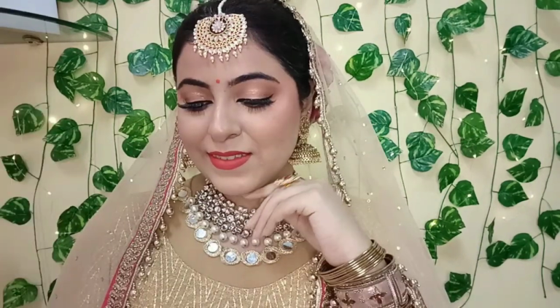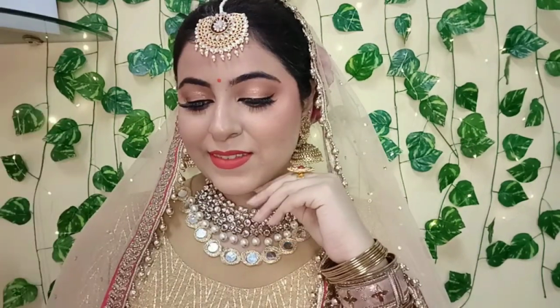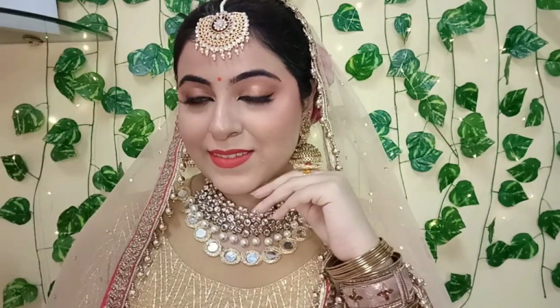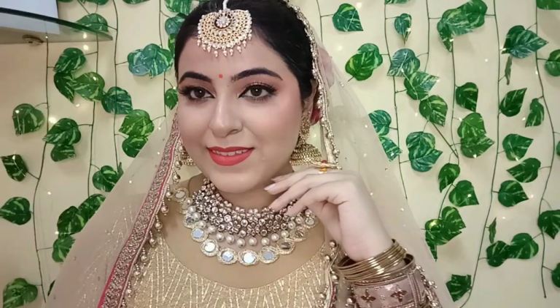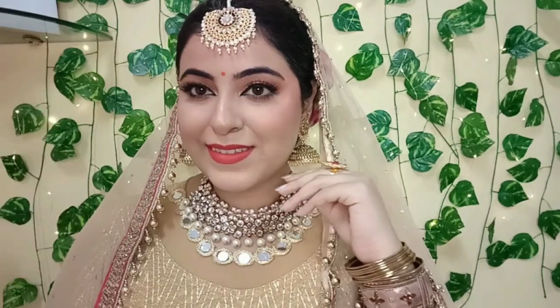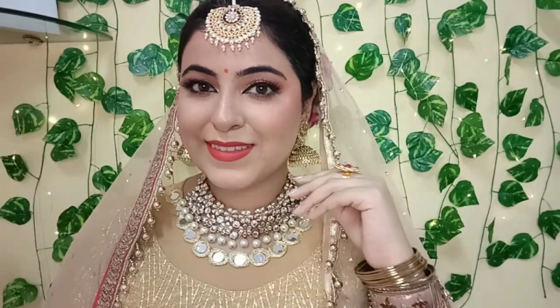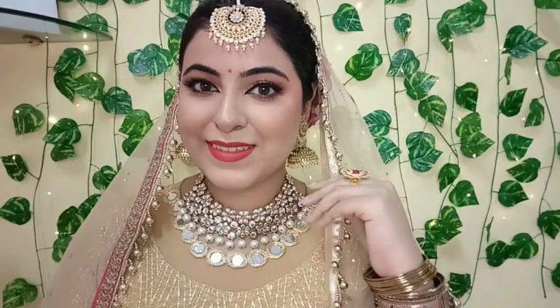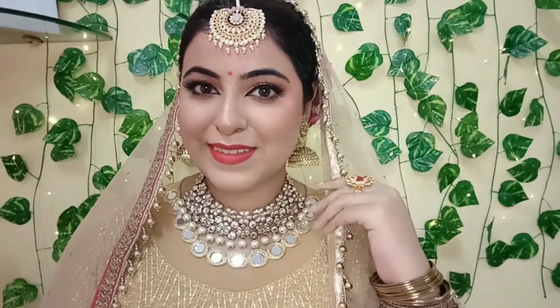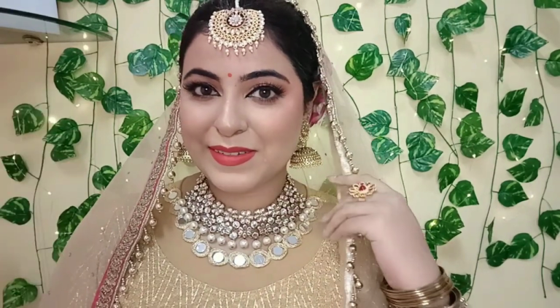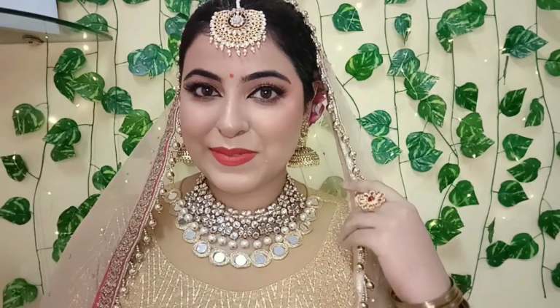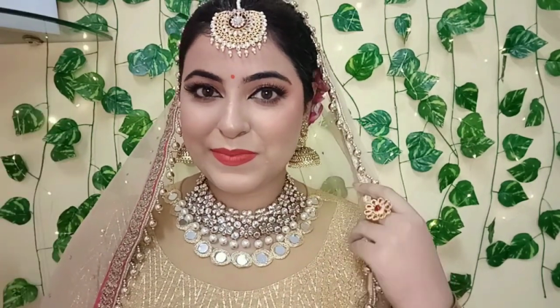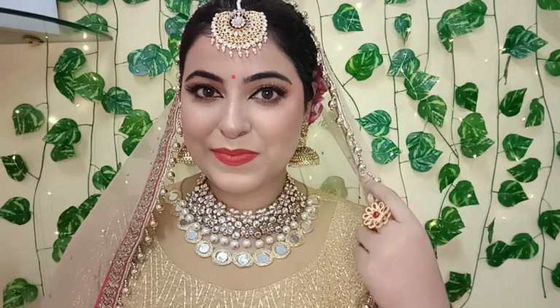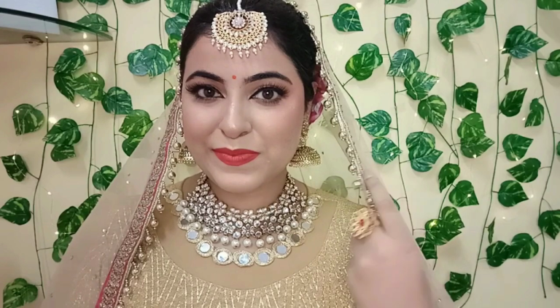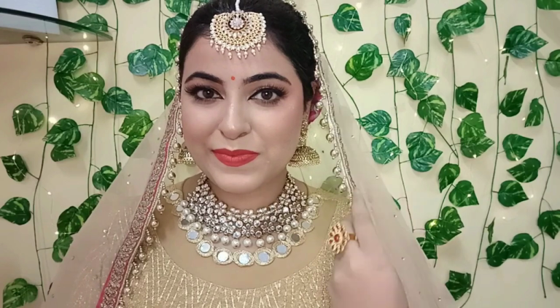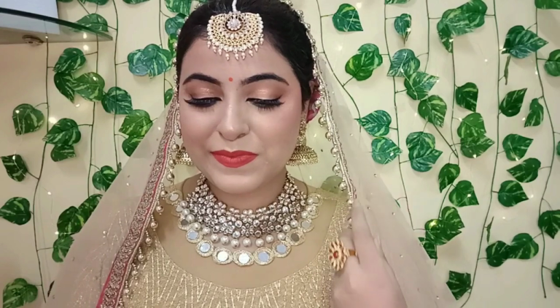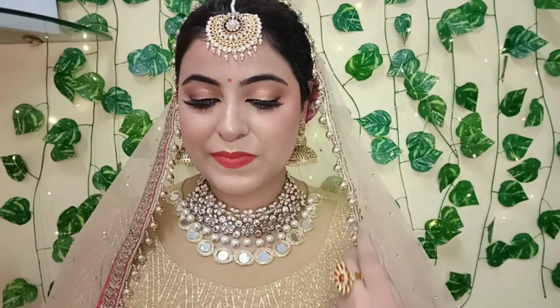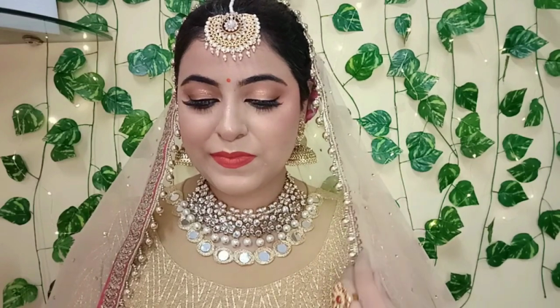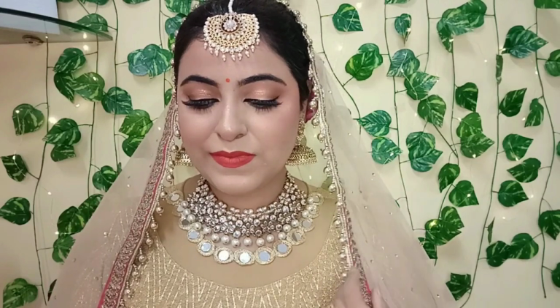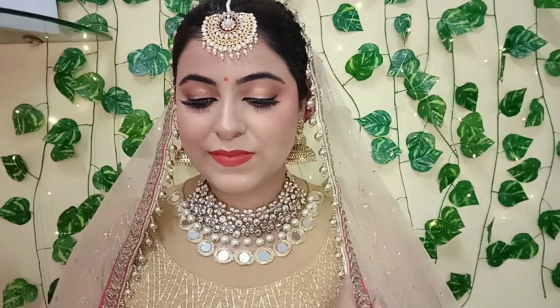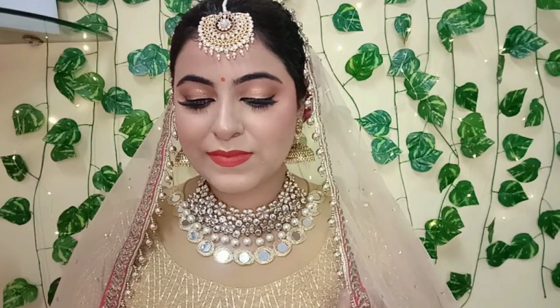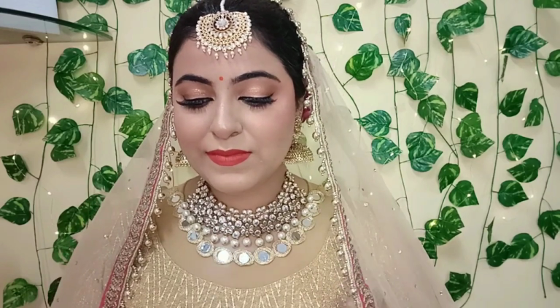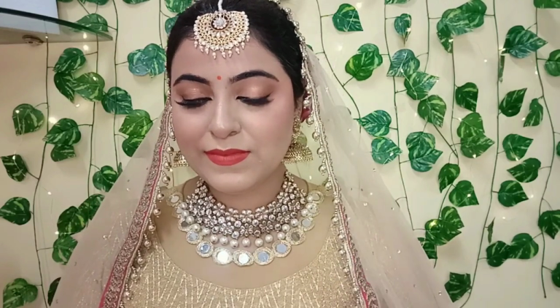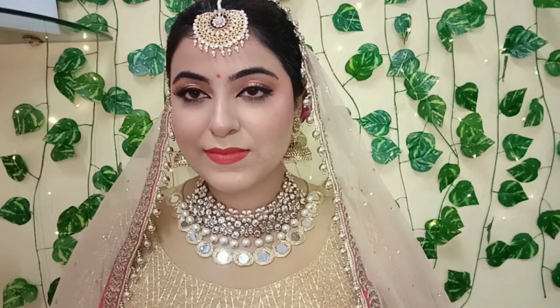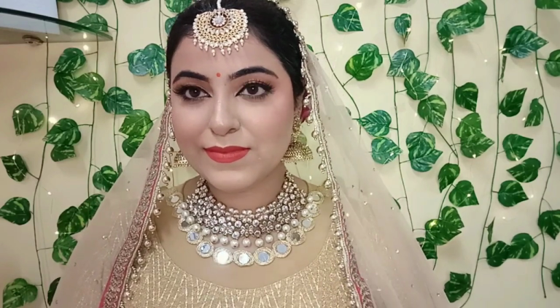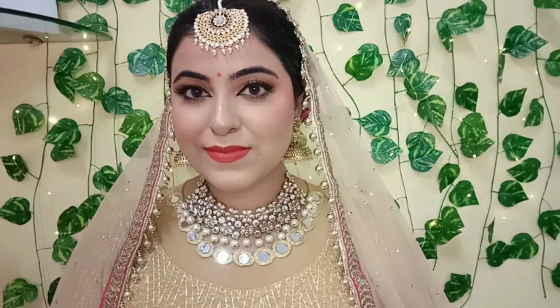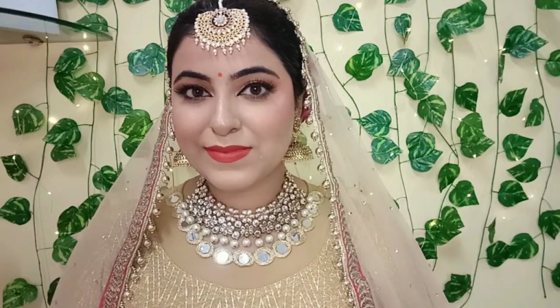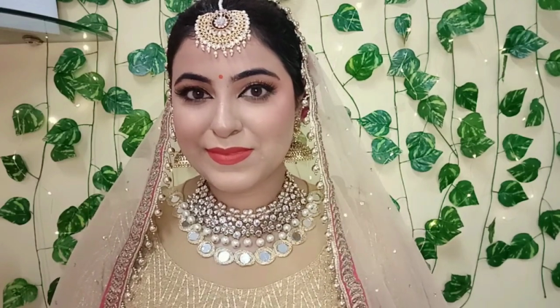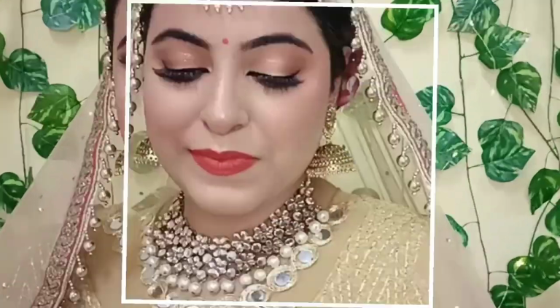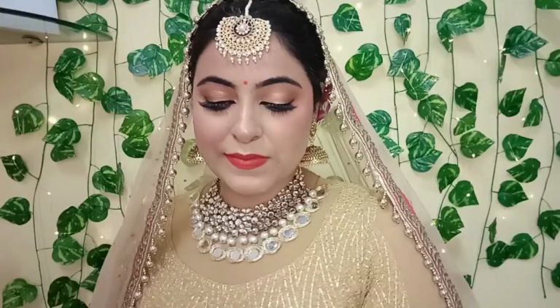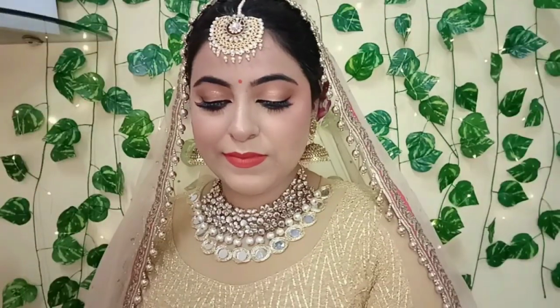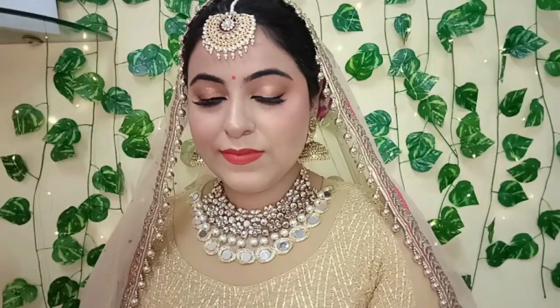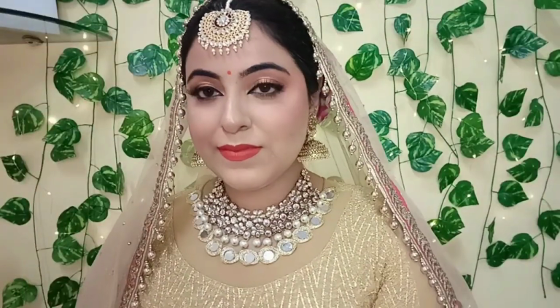It is a perfect look for a daytime Indian wedding and also summer-friendly, because all the products I have used are sweat-proof, lightweight, and water-resistant. I hope you enjoyed watching!